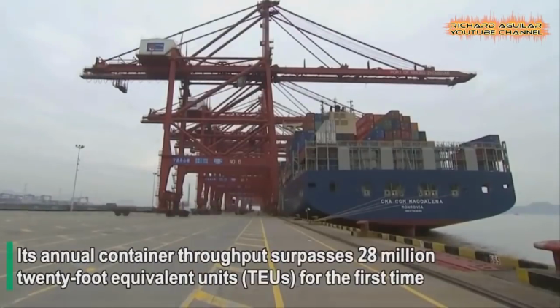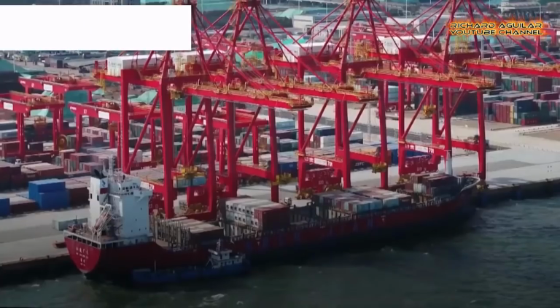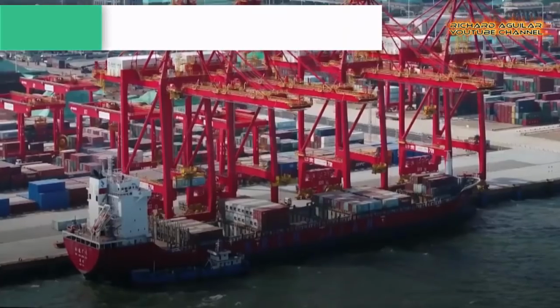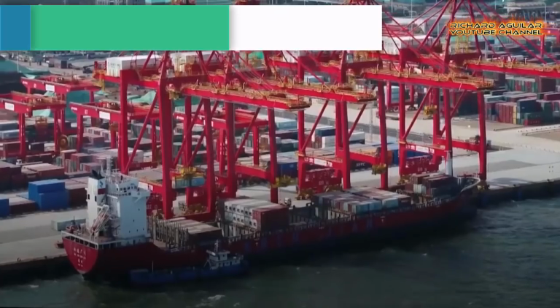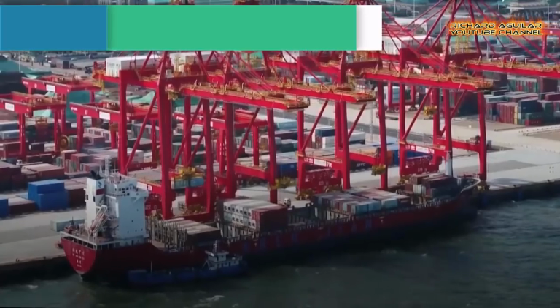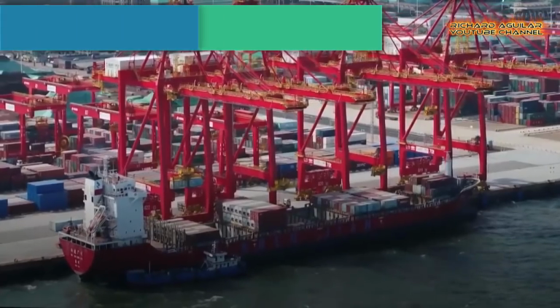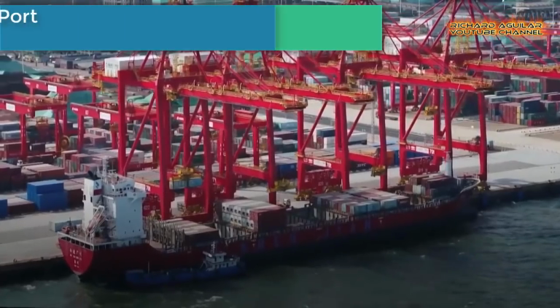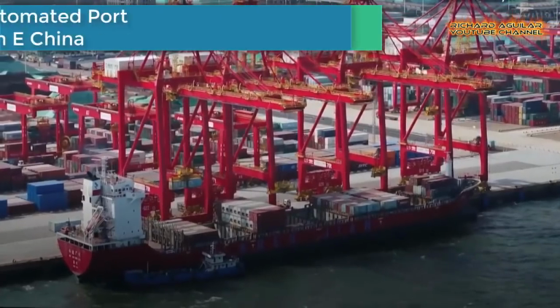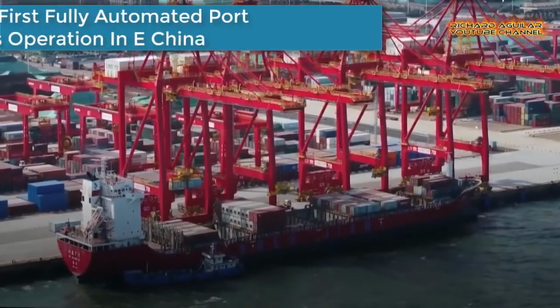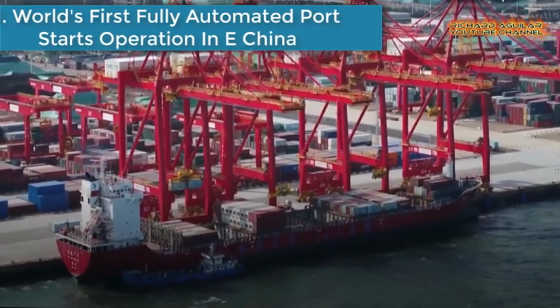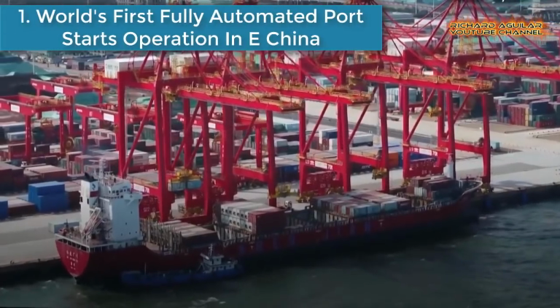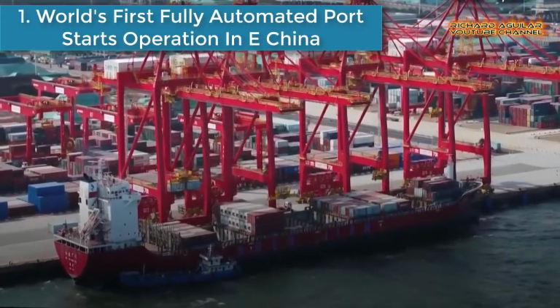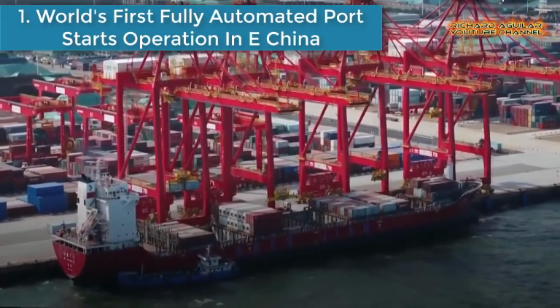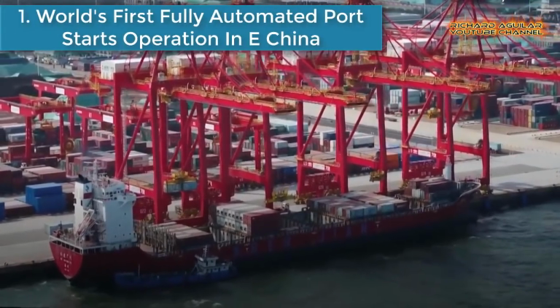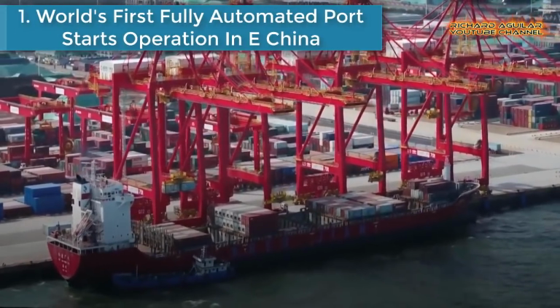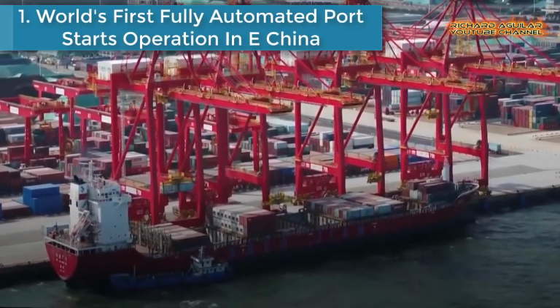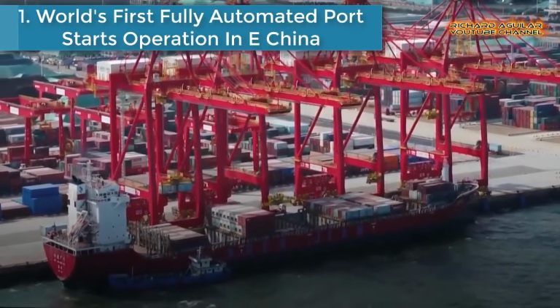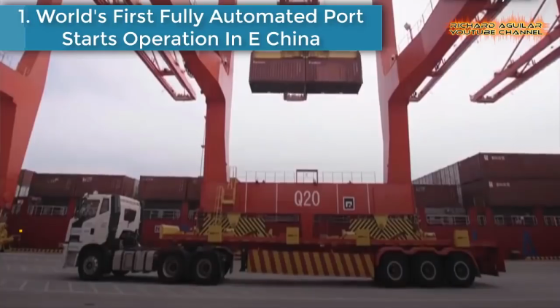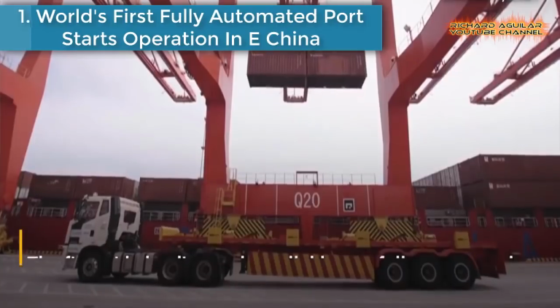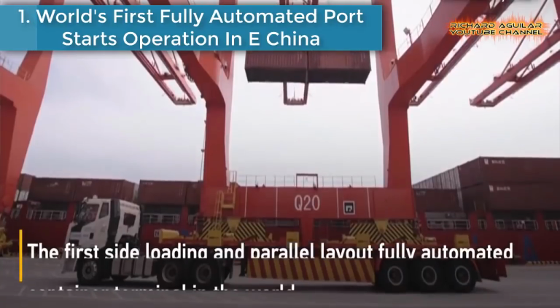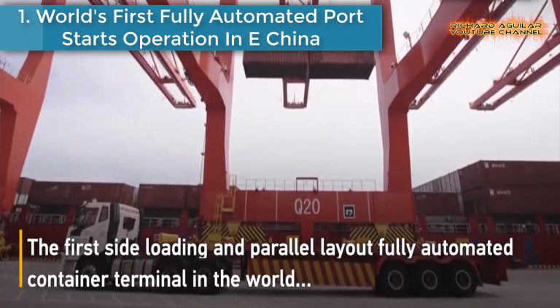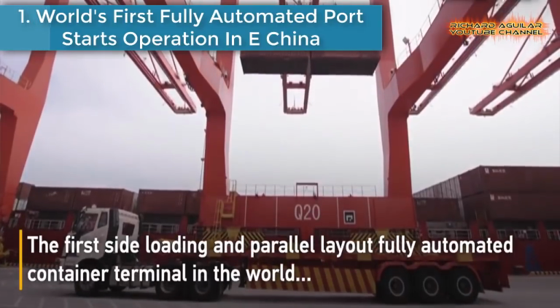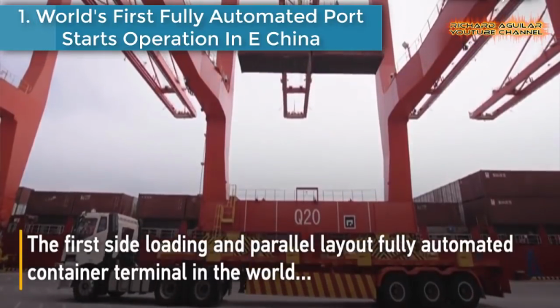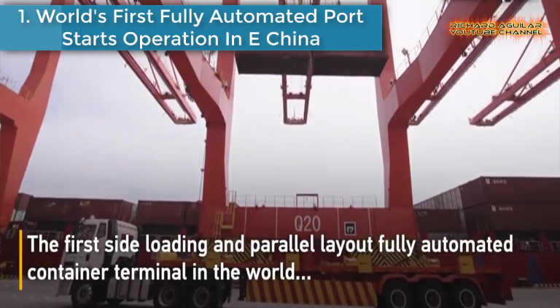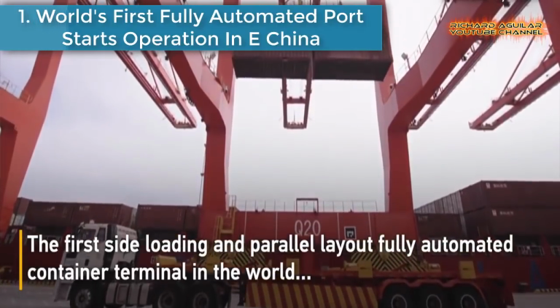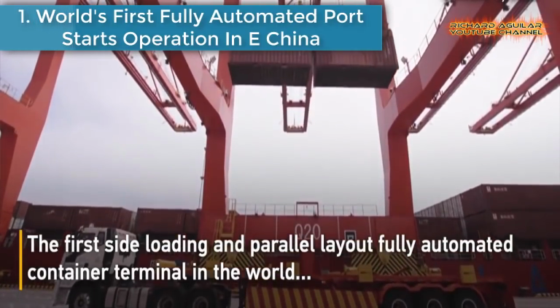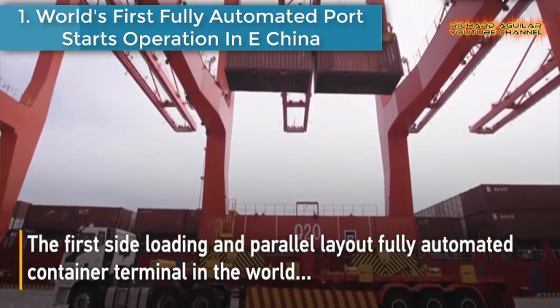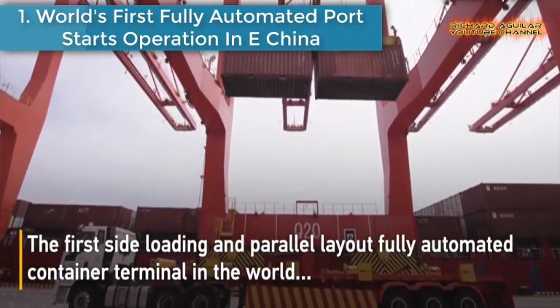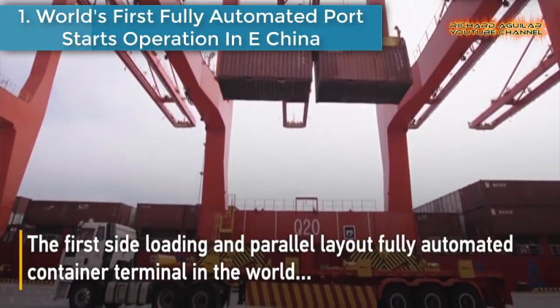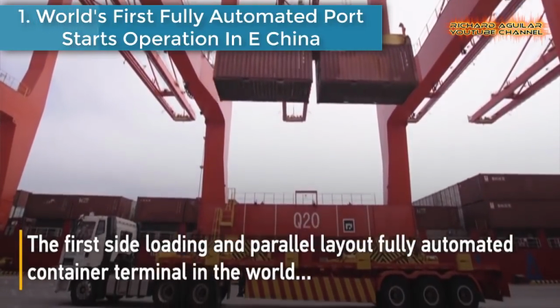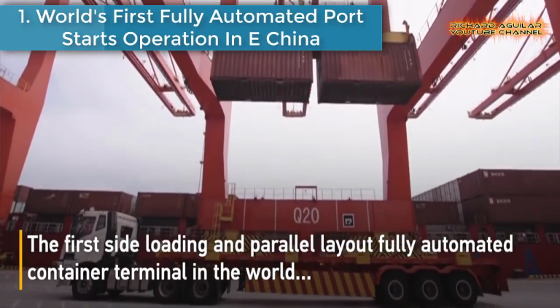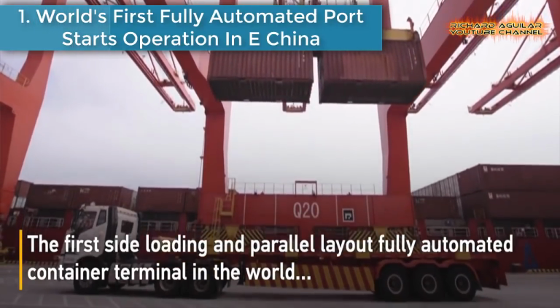Number one is: world's first fully automated port starts operation in East China.